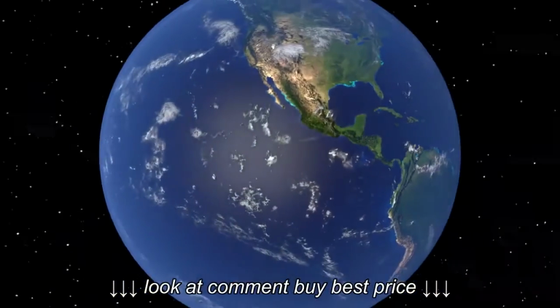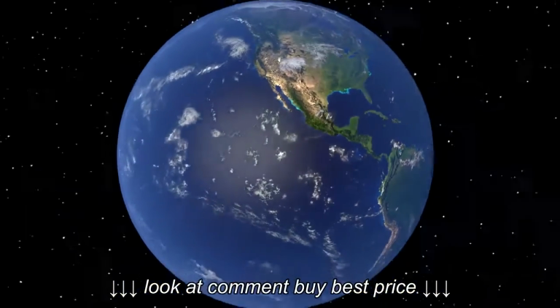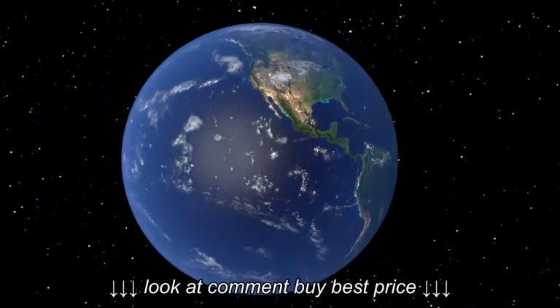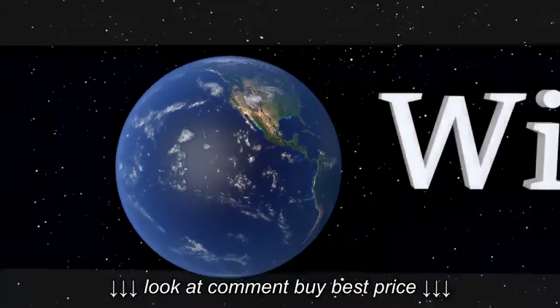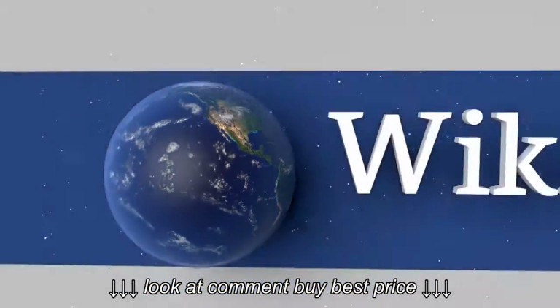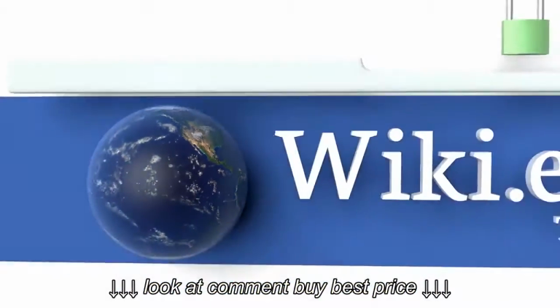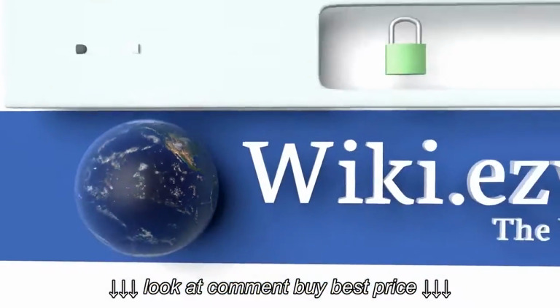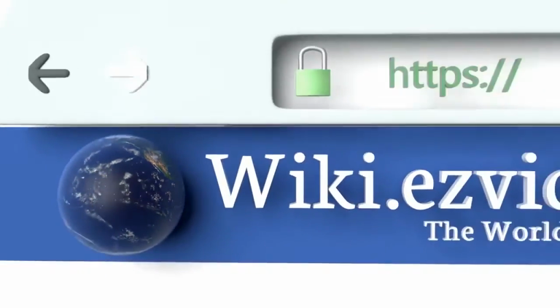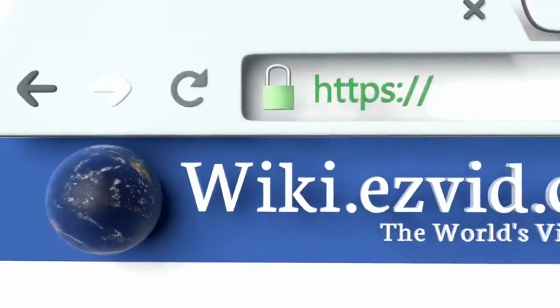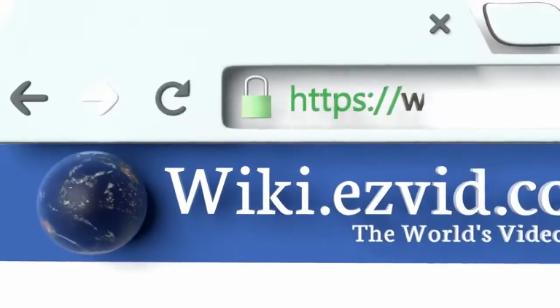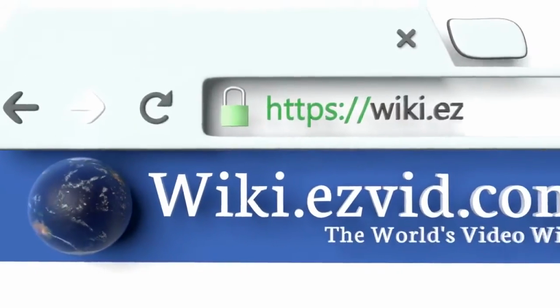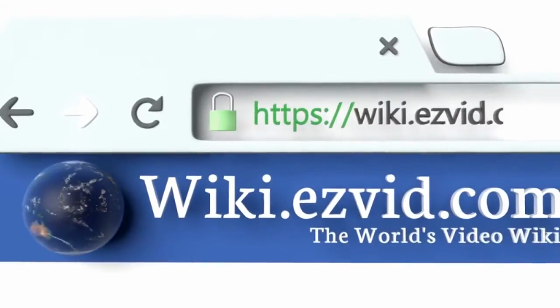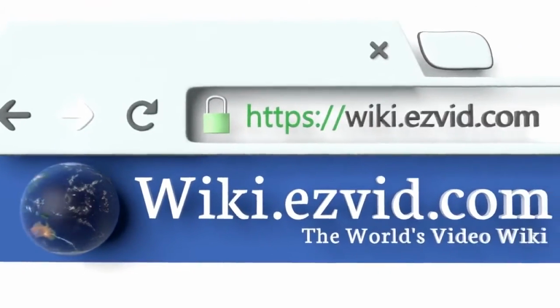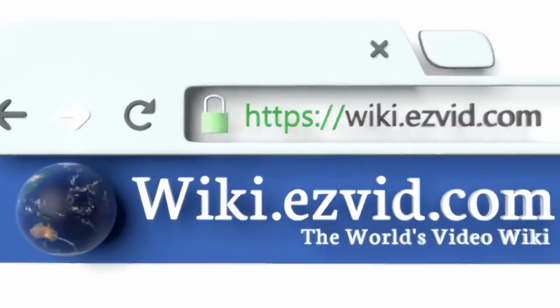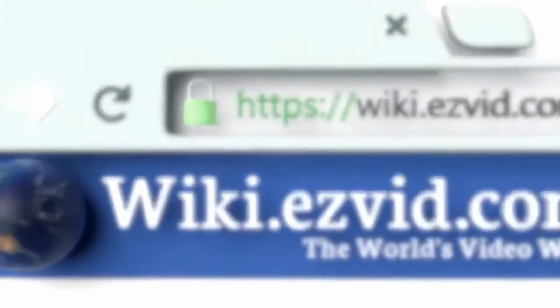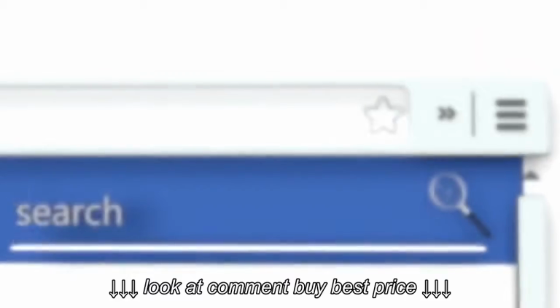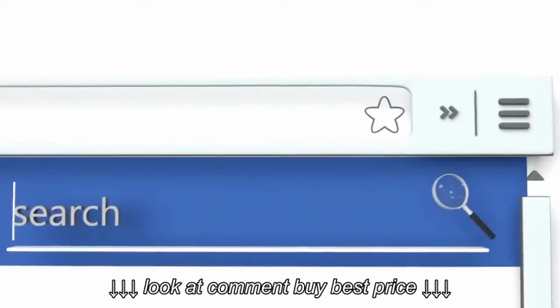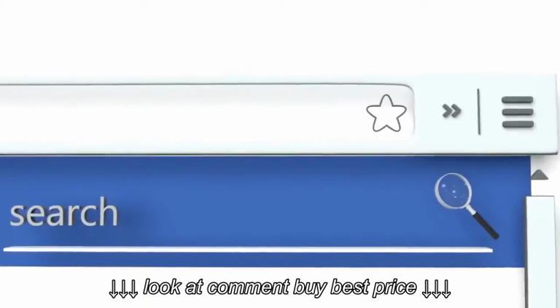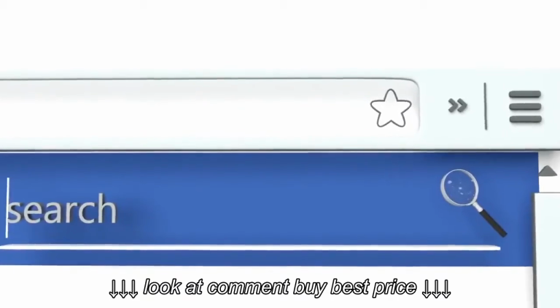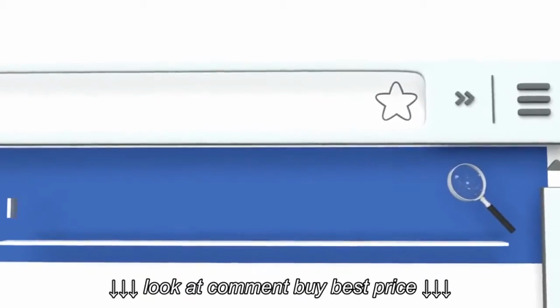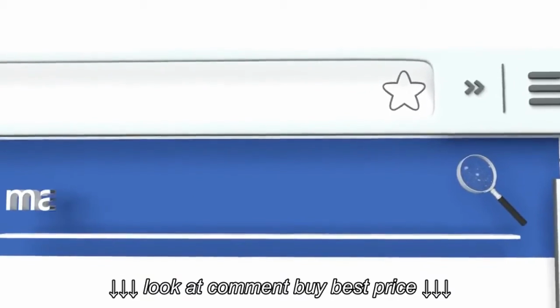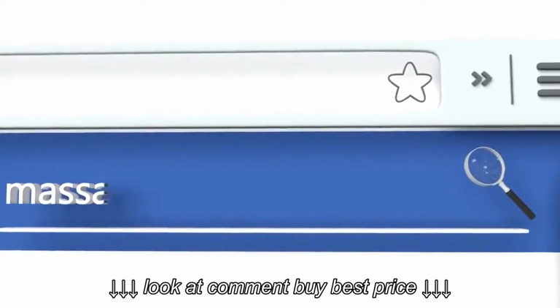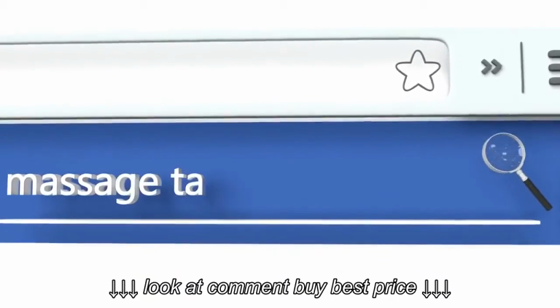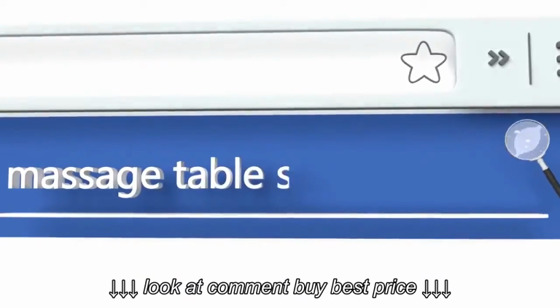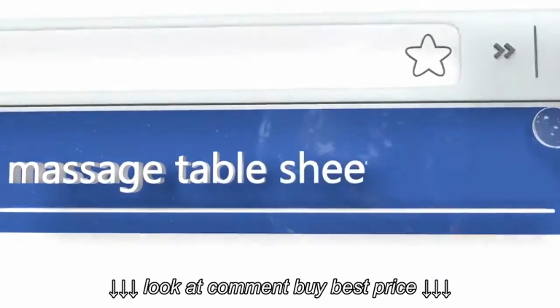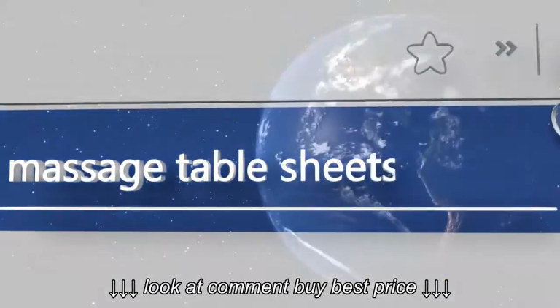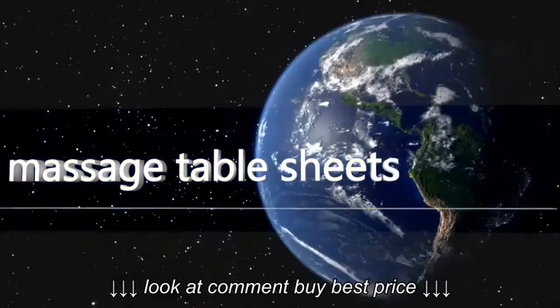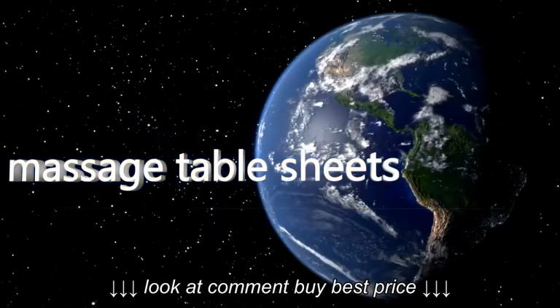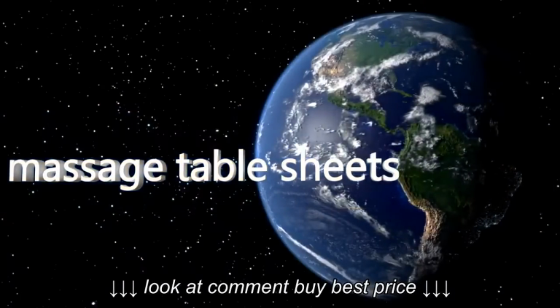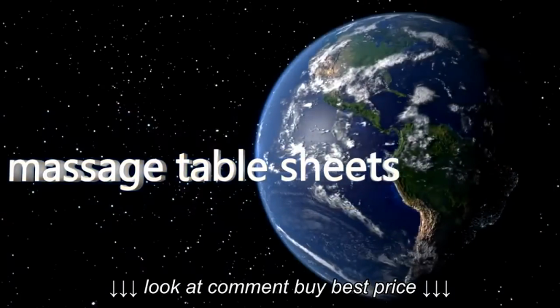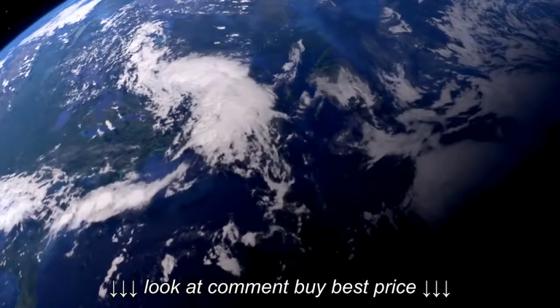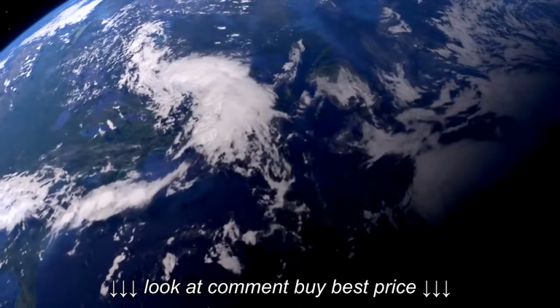To see all of our choices, go to wiki.easyvid.com and search for Massage Table Sheets, or click beneath this video.